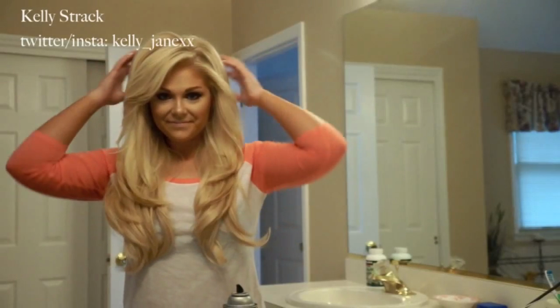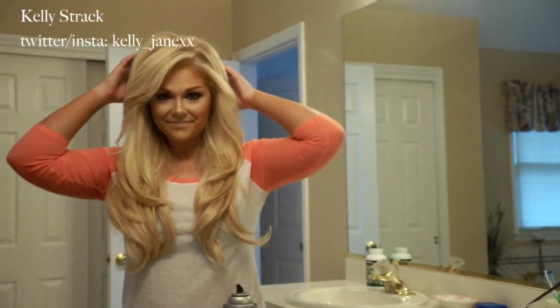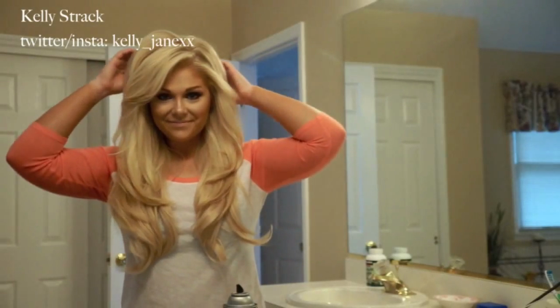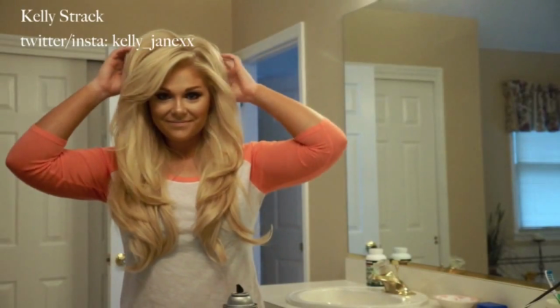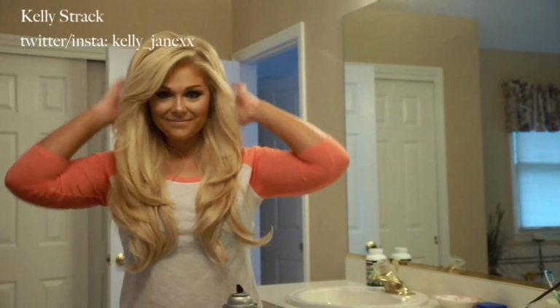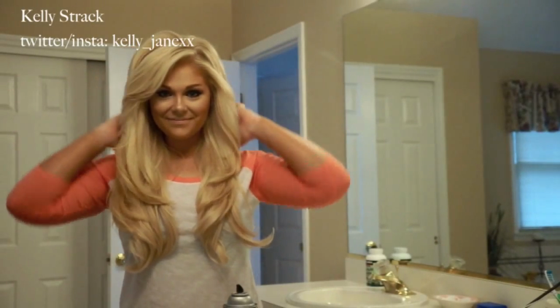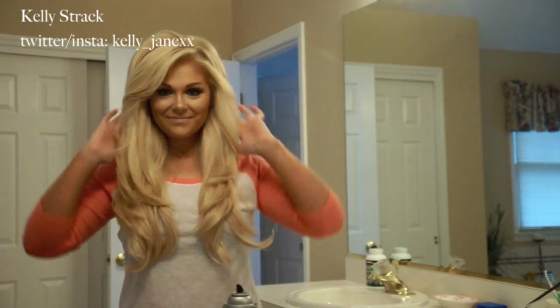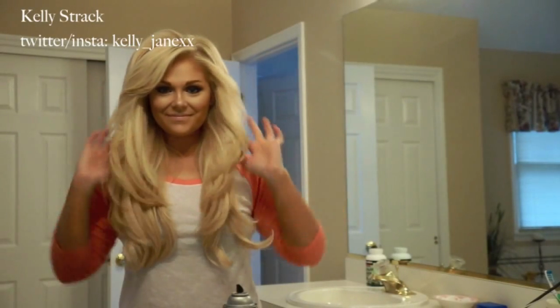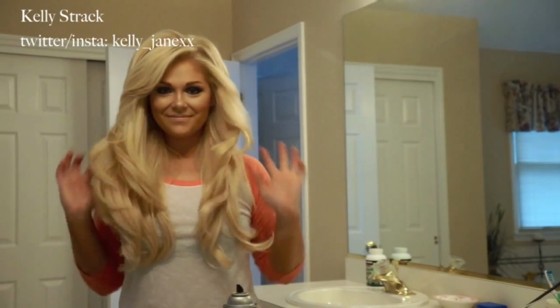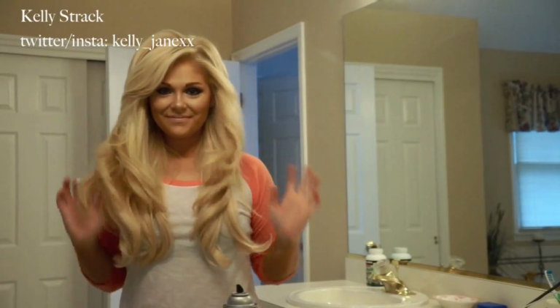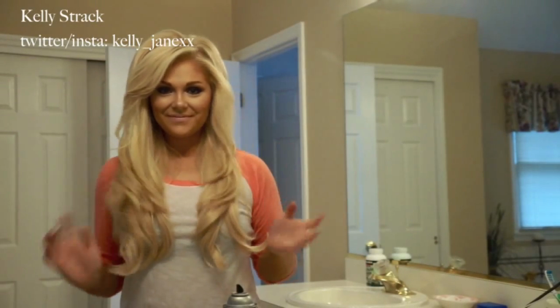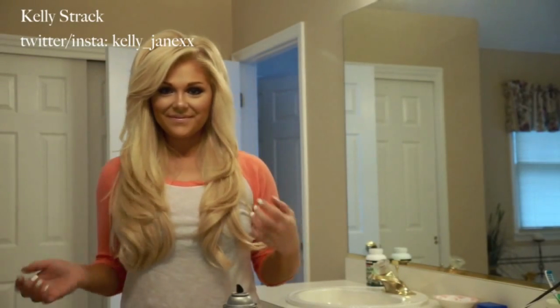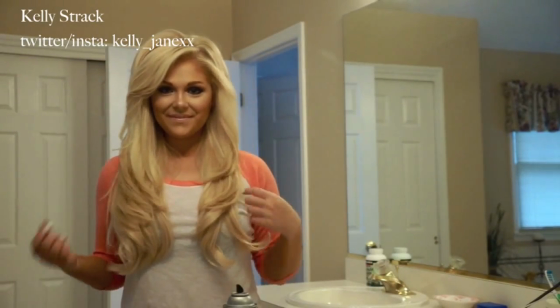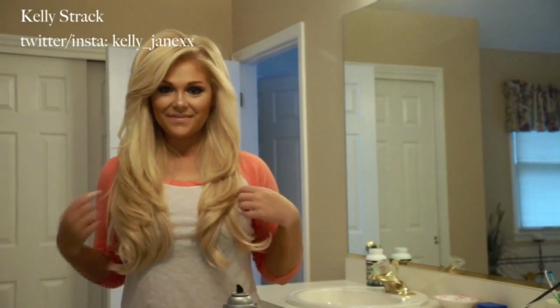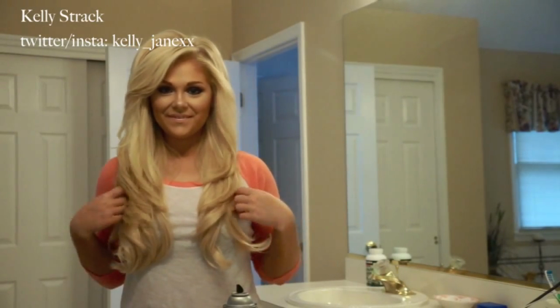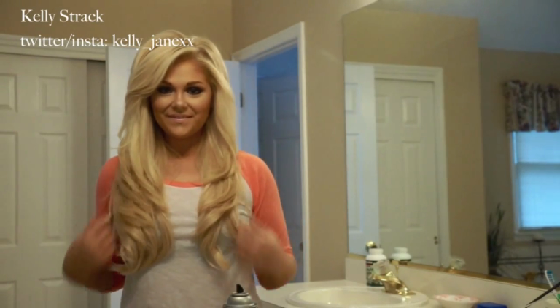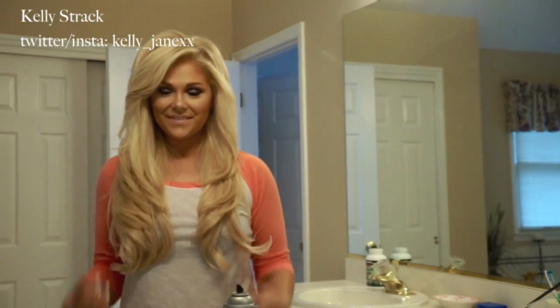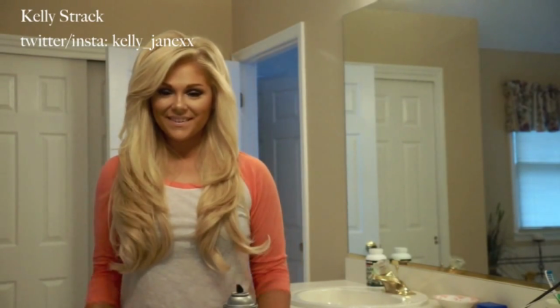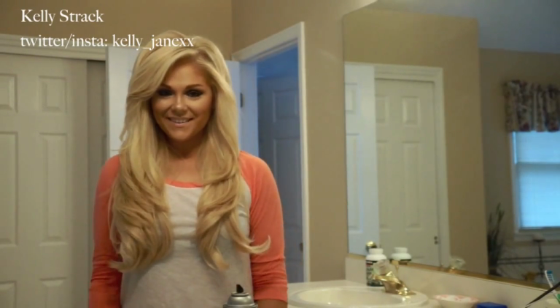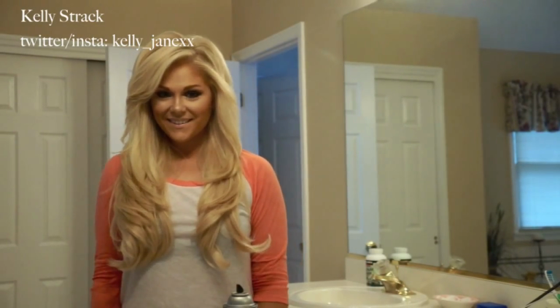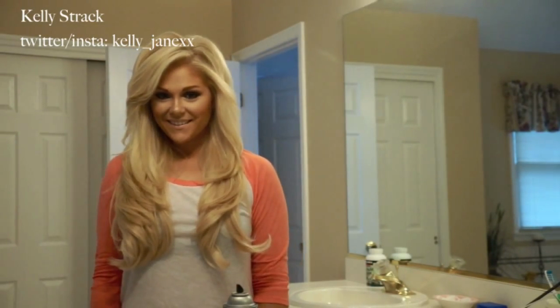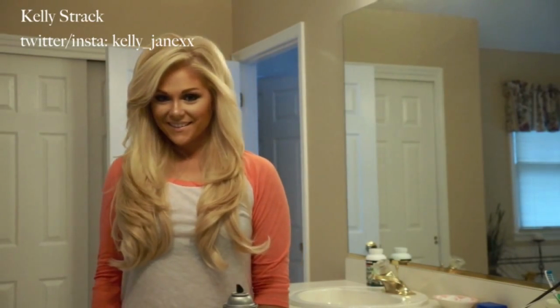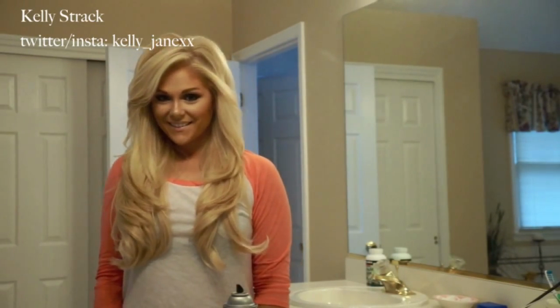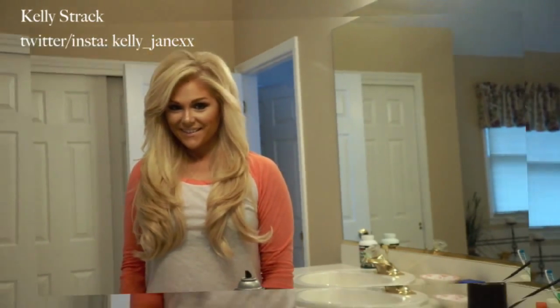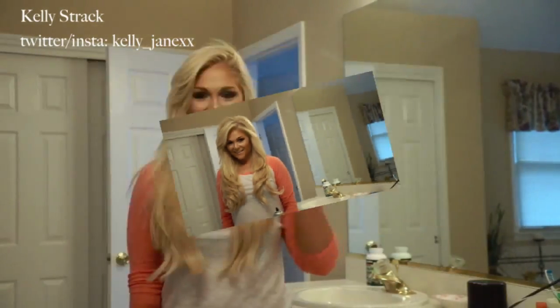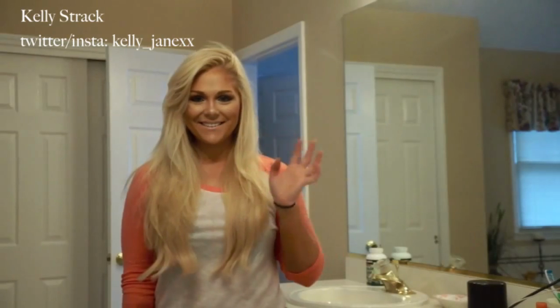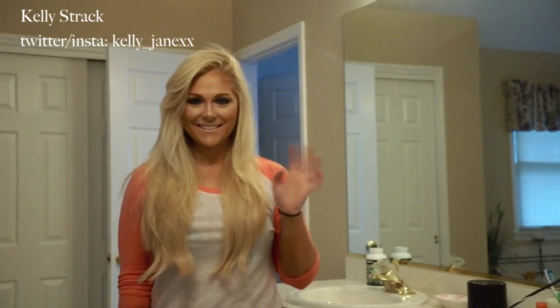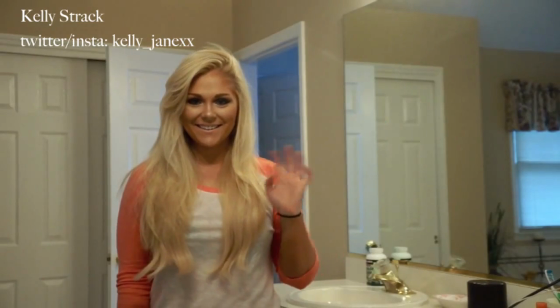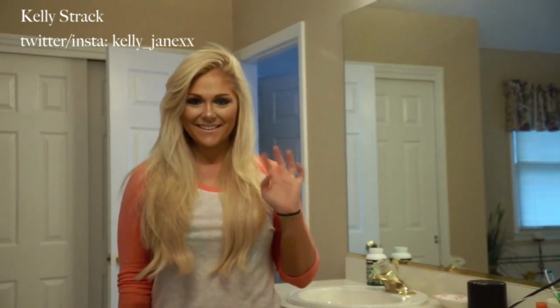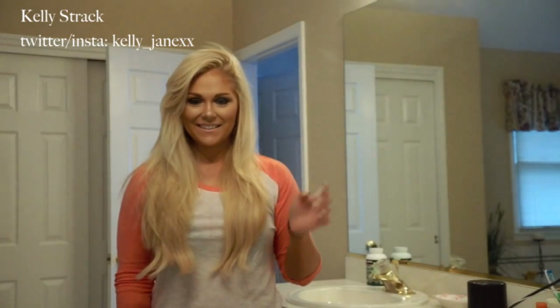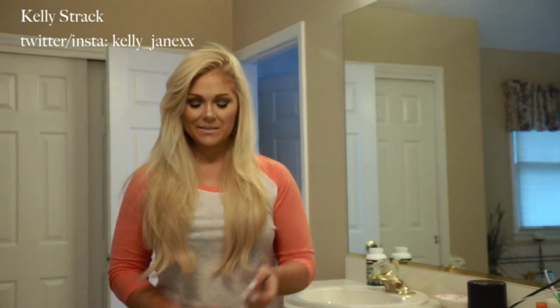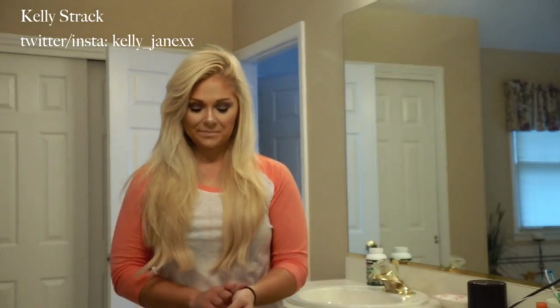Hey guys! This is a hair tutorial on how to fake this super easy blowout, so if you want to see how I got my hair like this, then just keep watching.